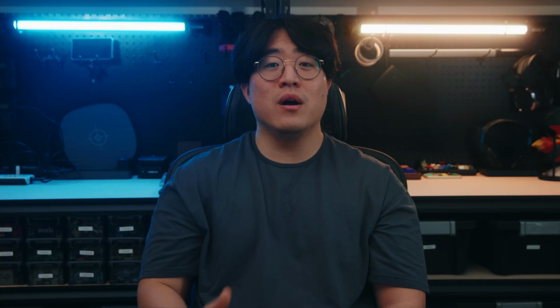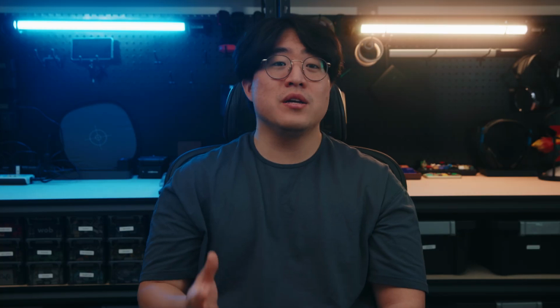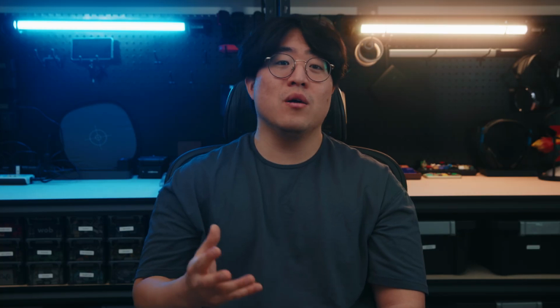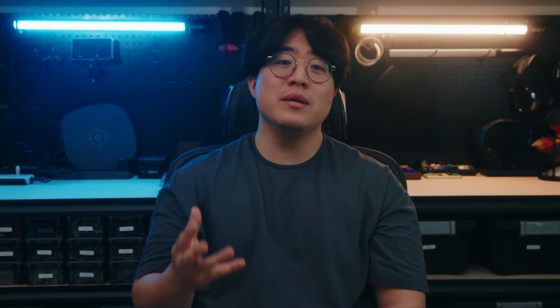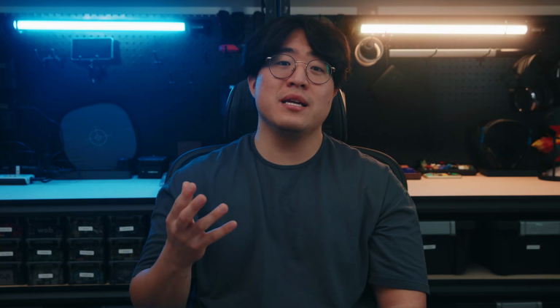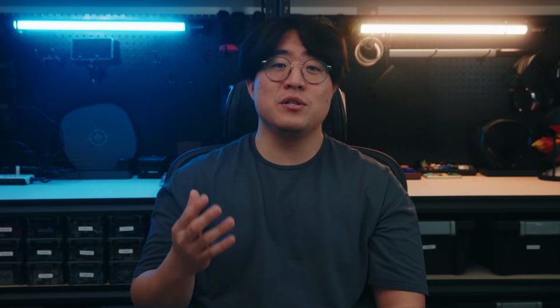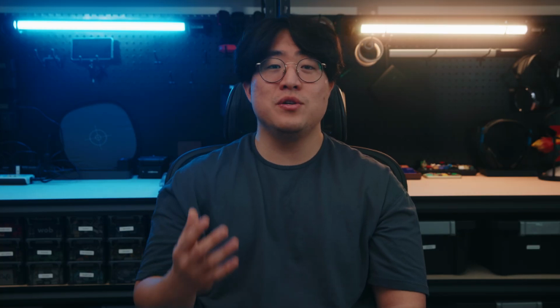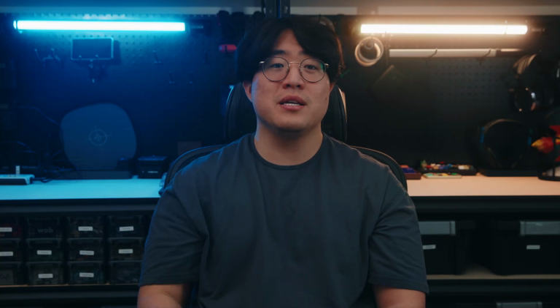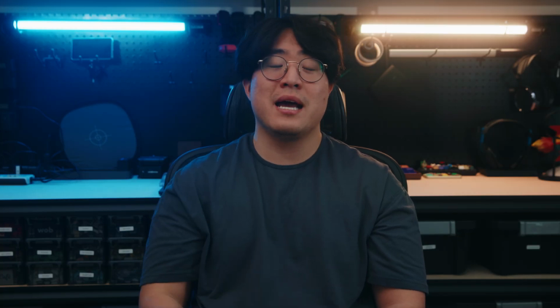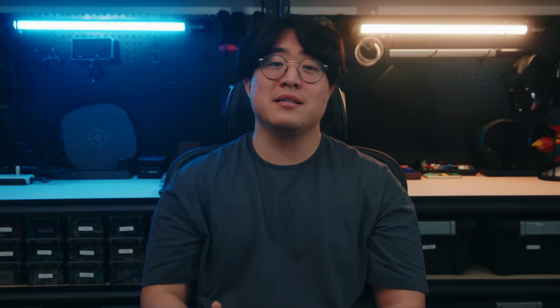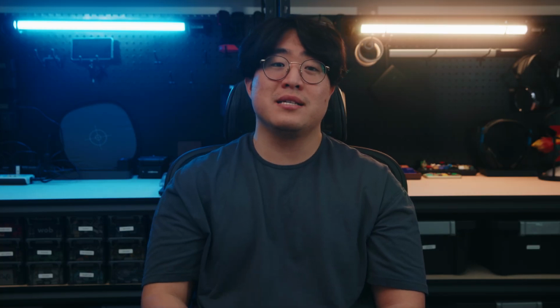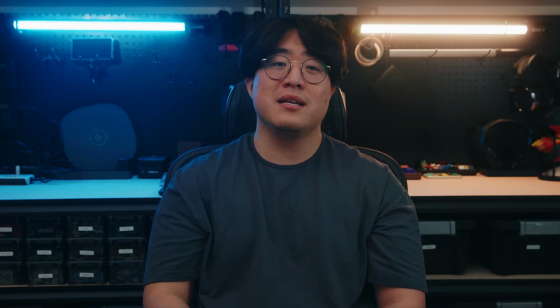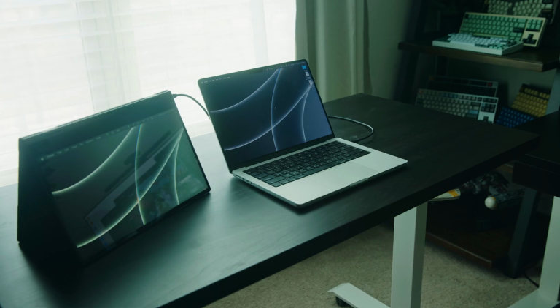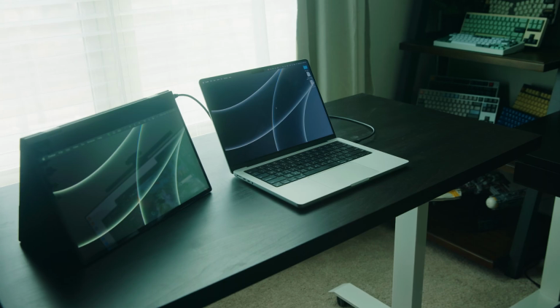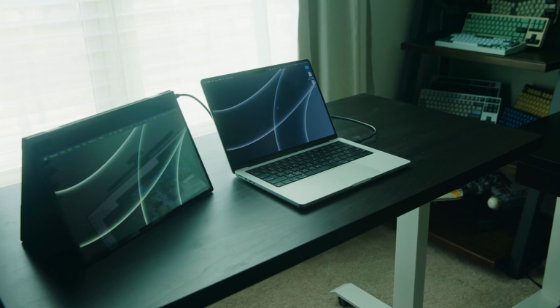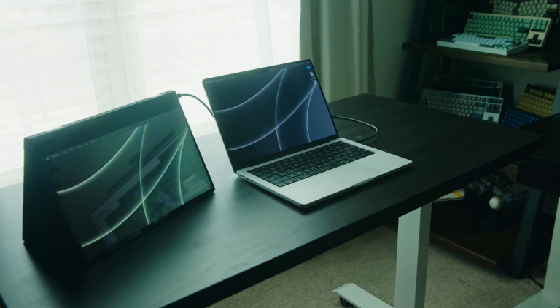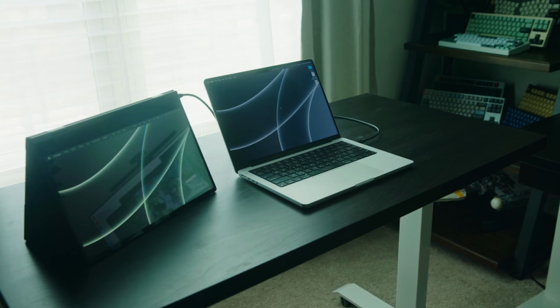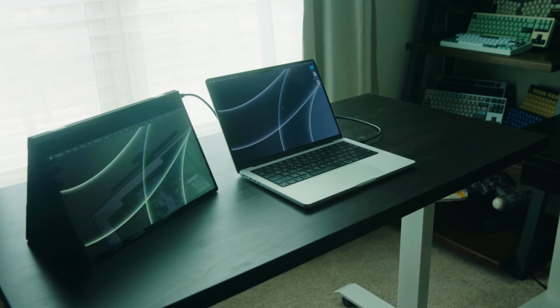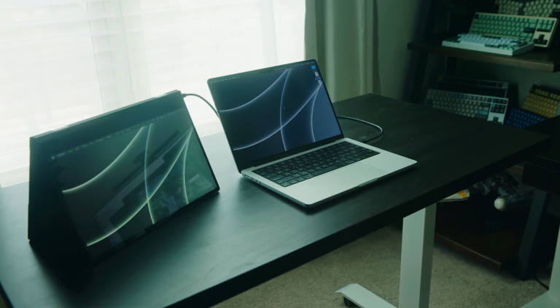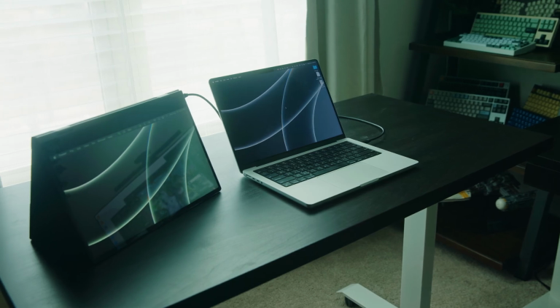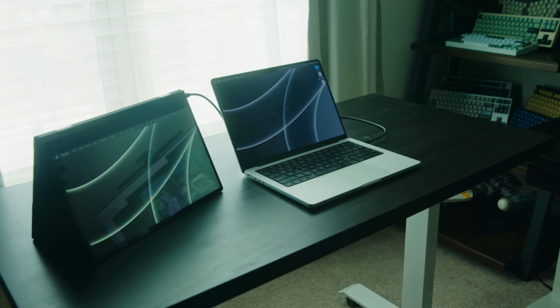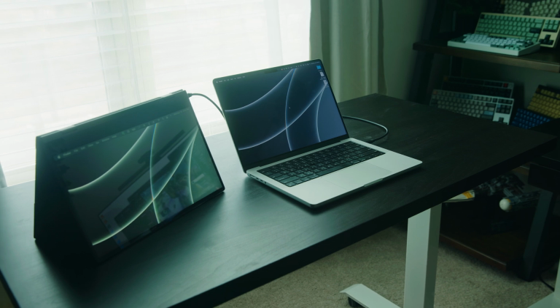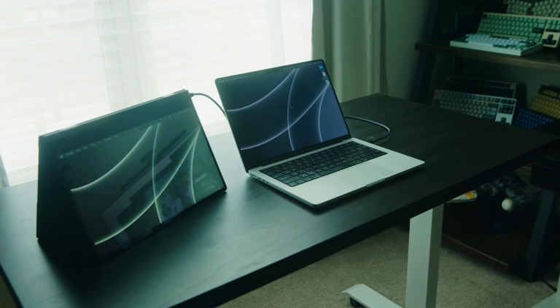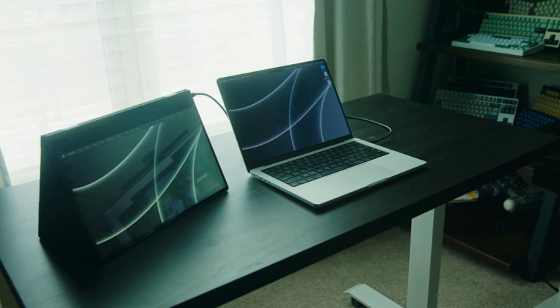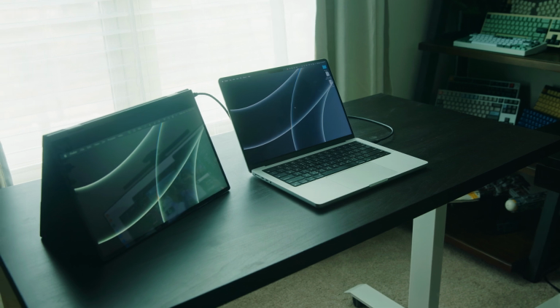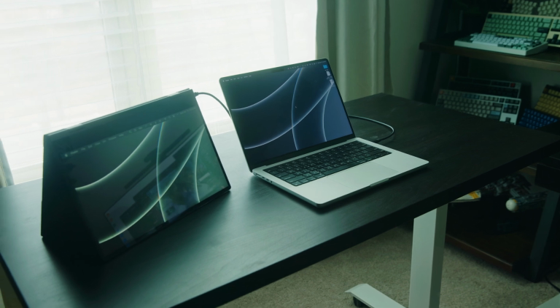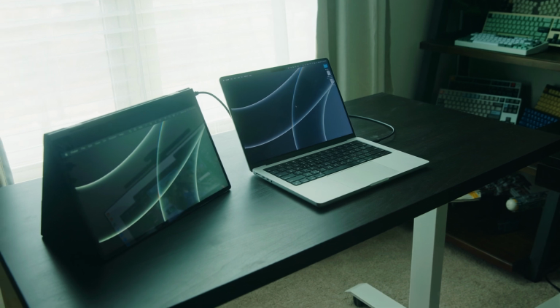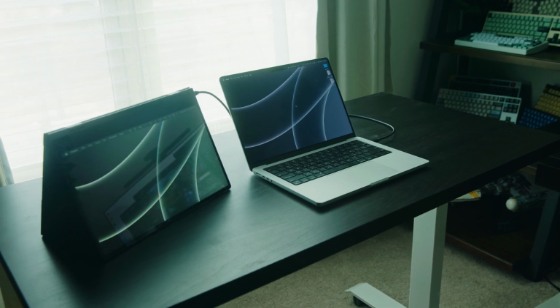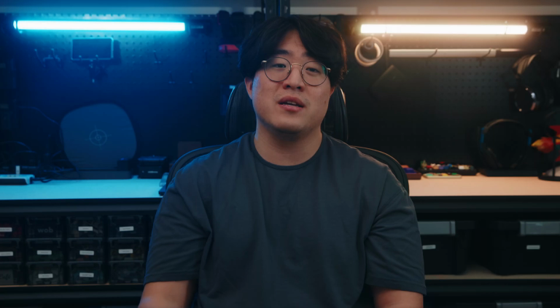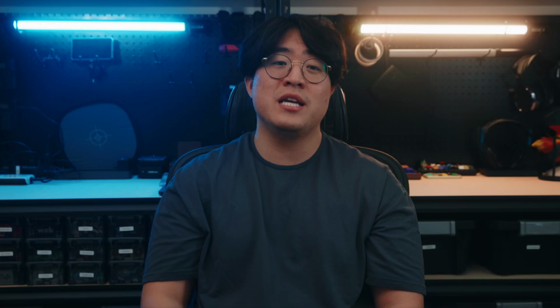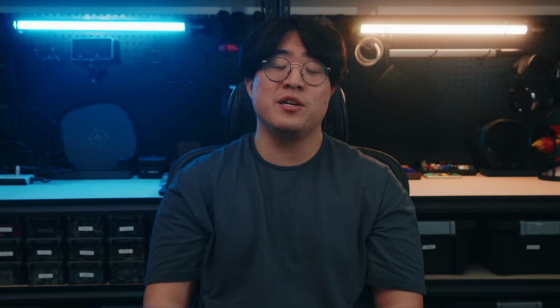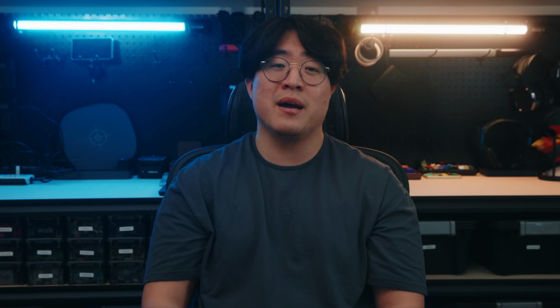And lastly, you can always just use it as a secondary external display to connect your laptop or any device via HDMI.